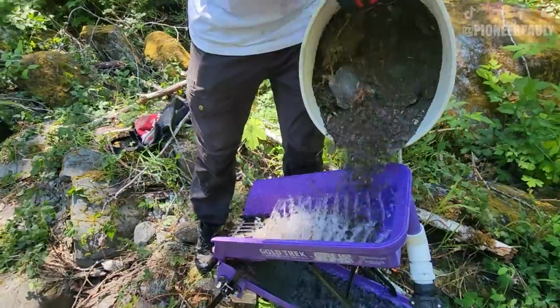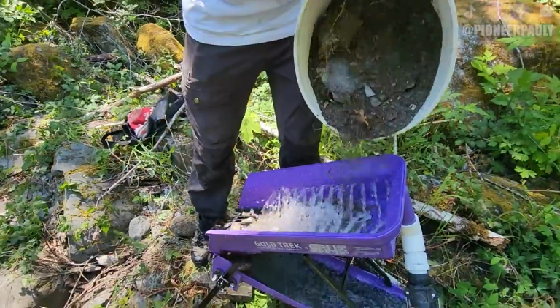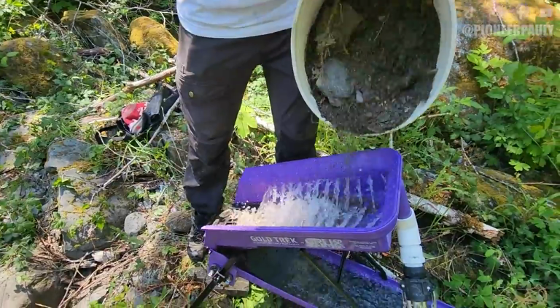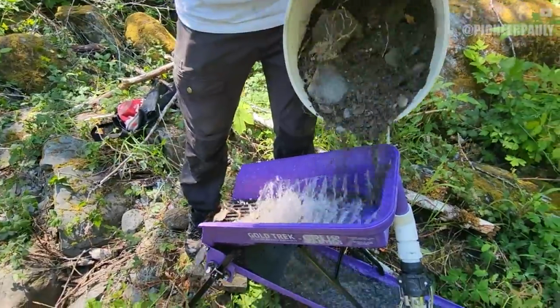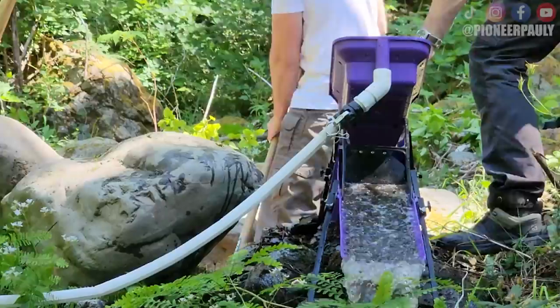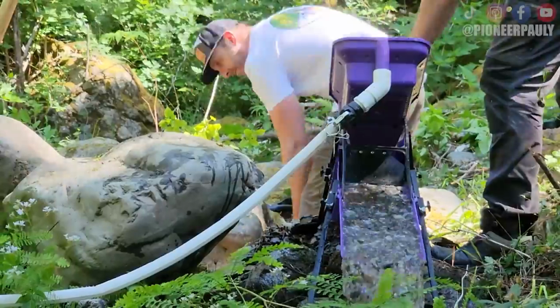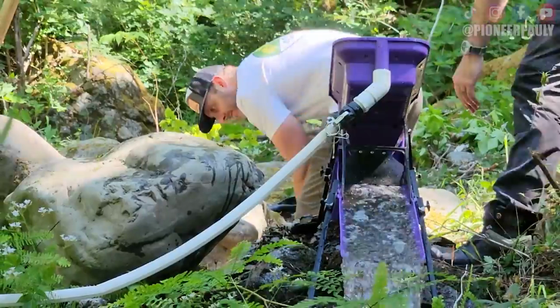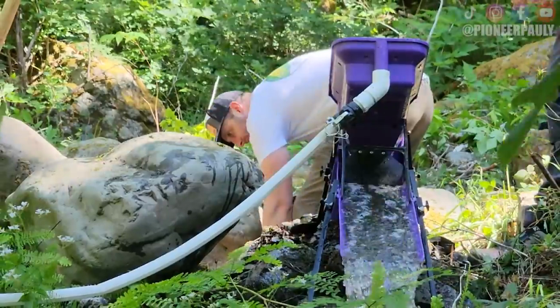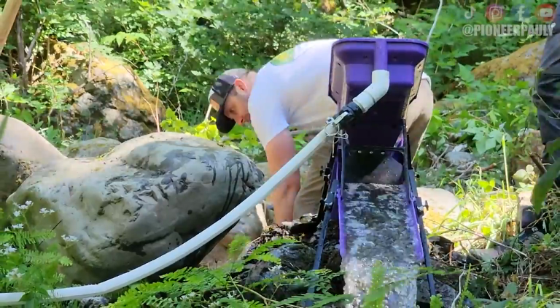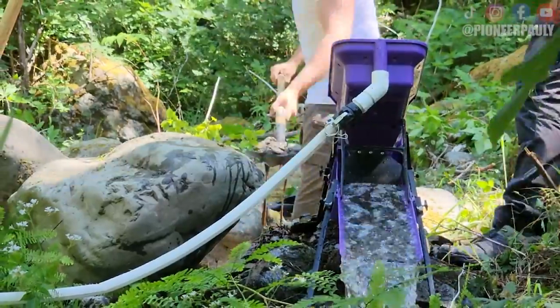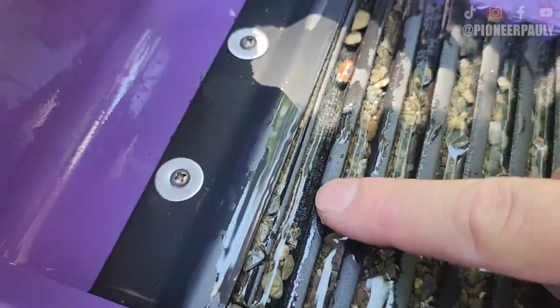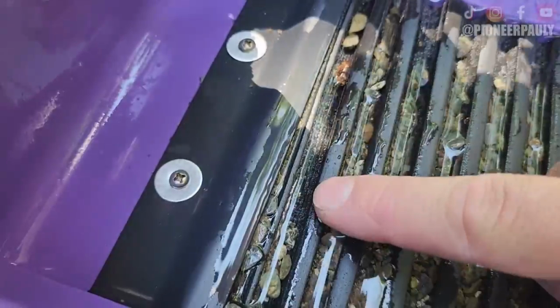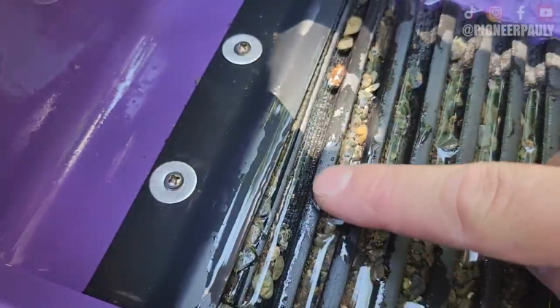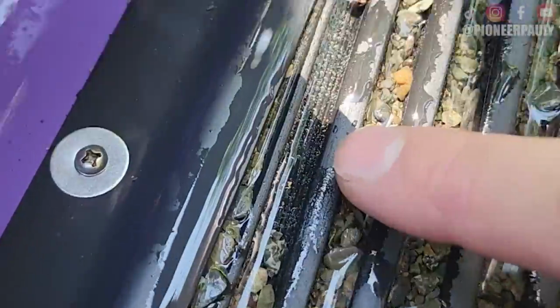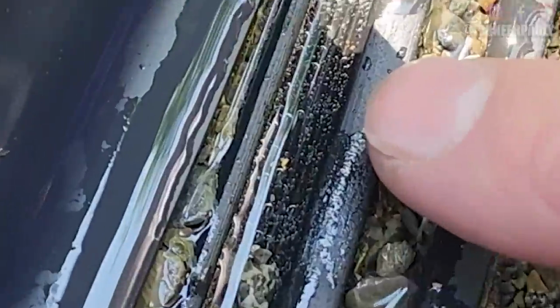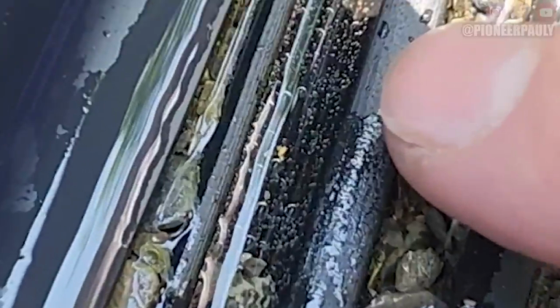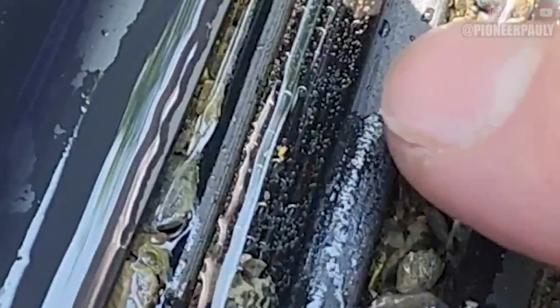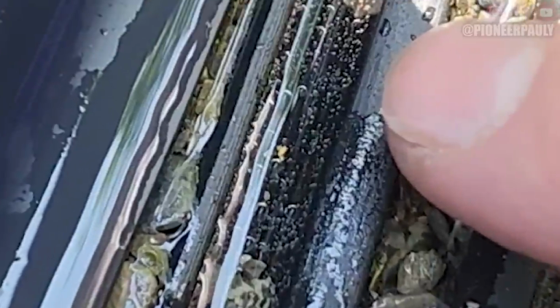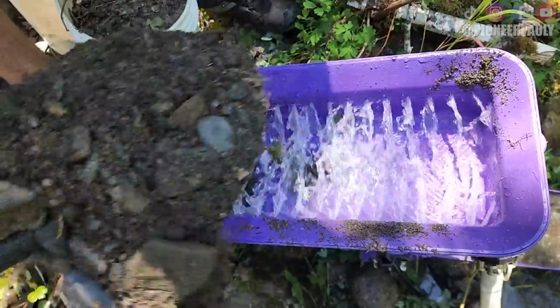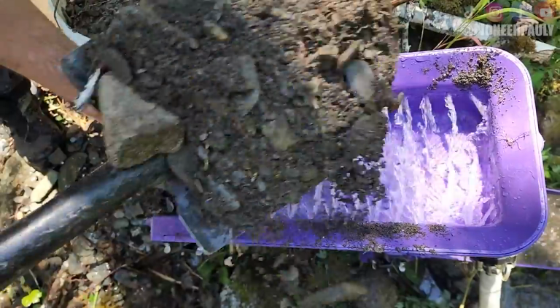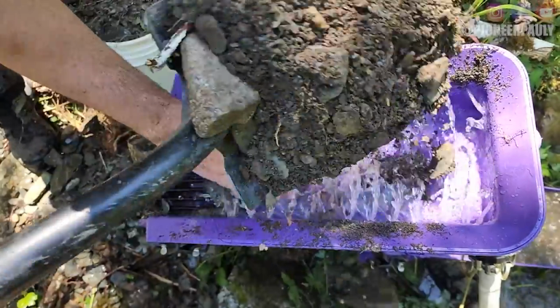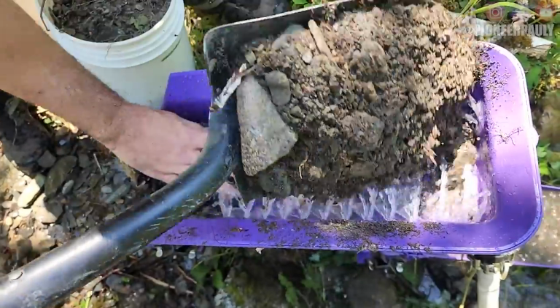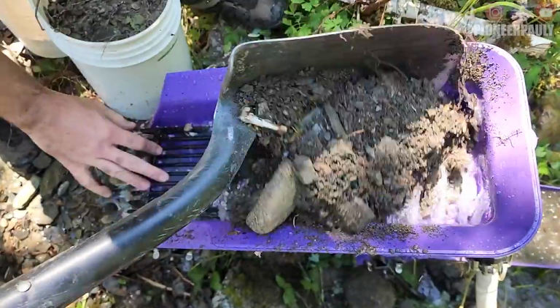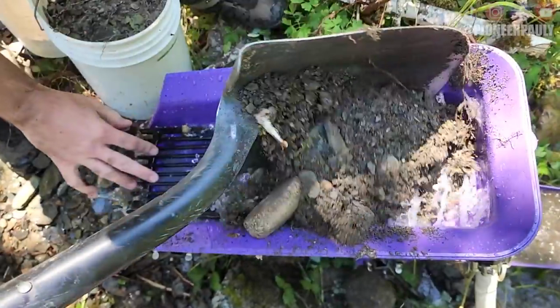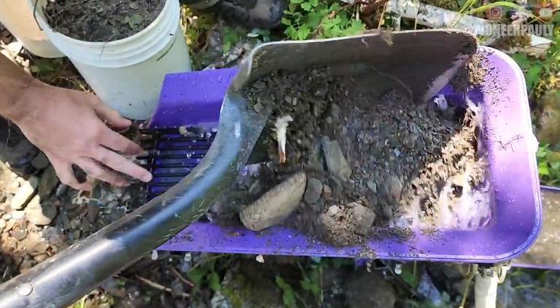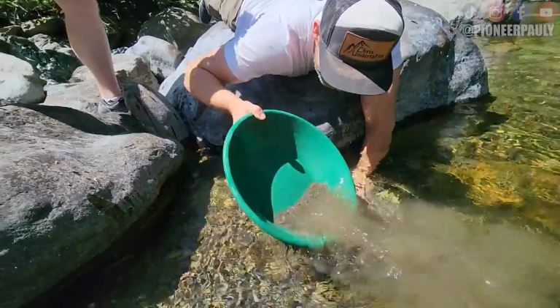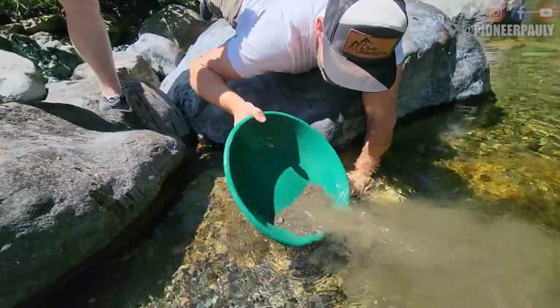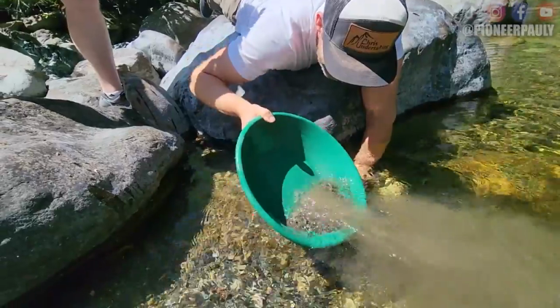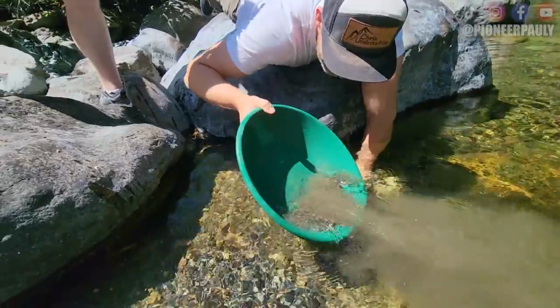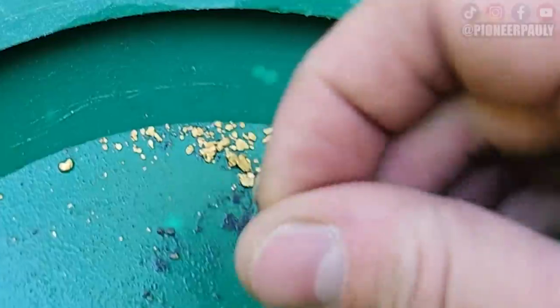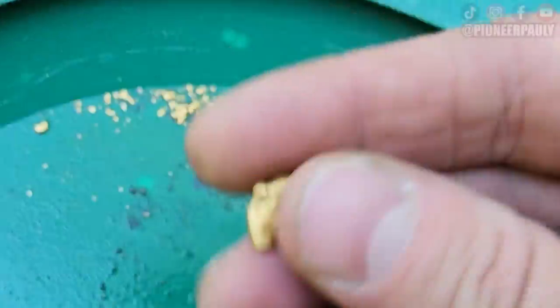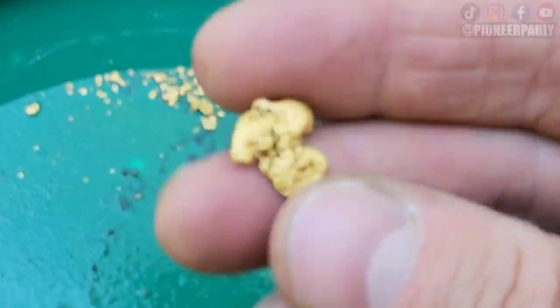I have found a lot of nuggets here before while sniping. We have gold in the first riffle. Yeah, we got a piece. We got lead.